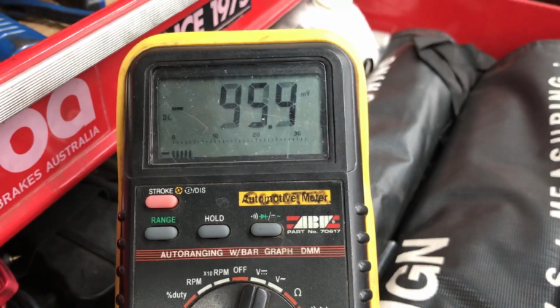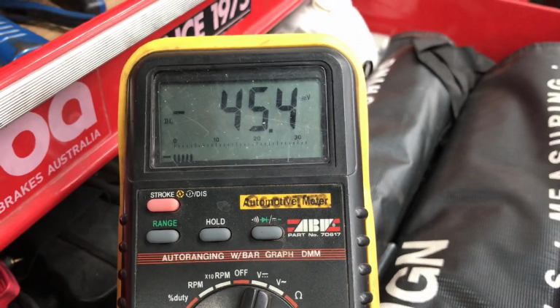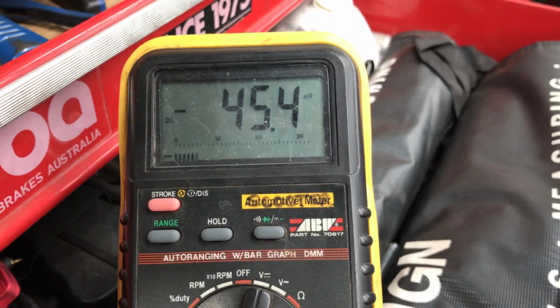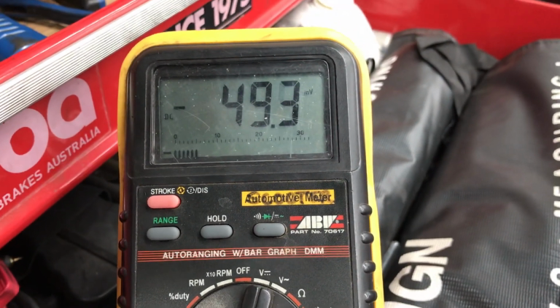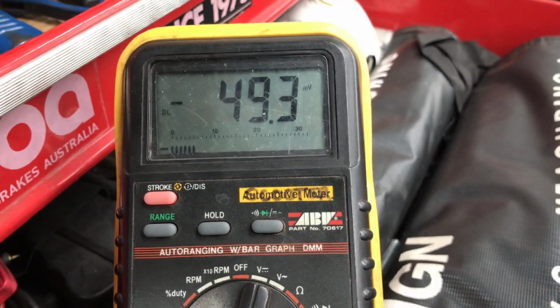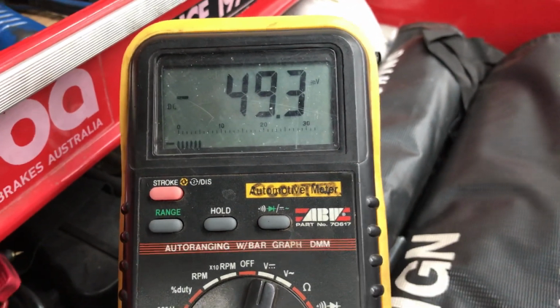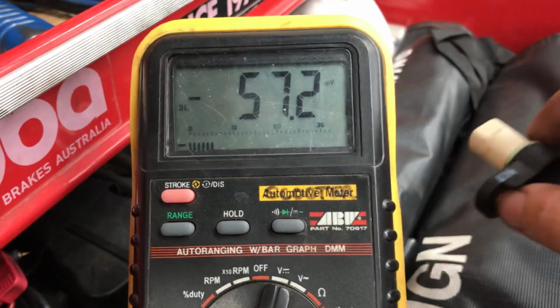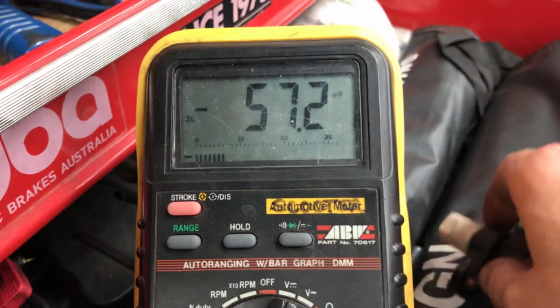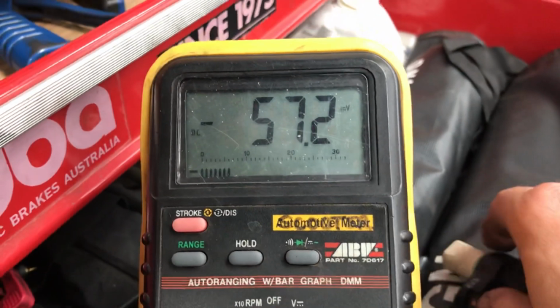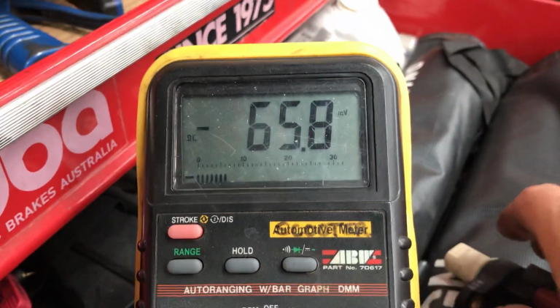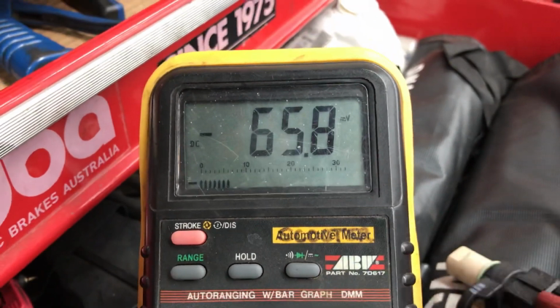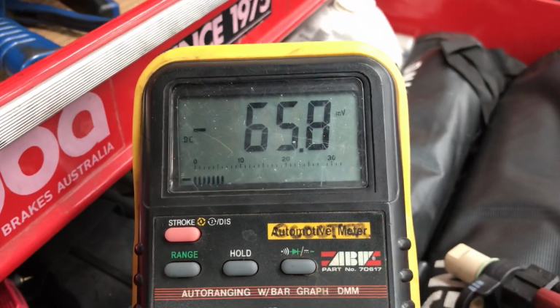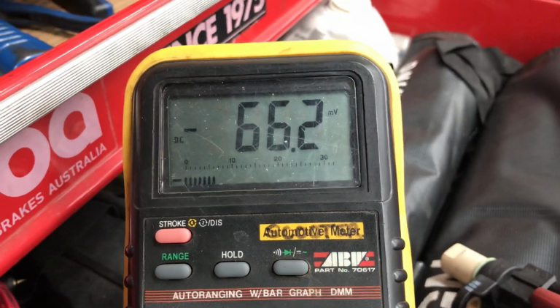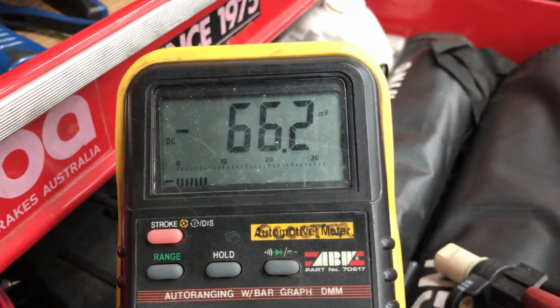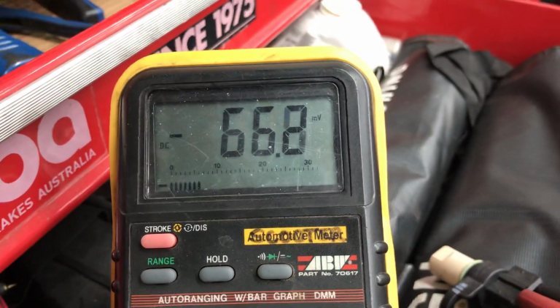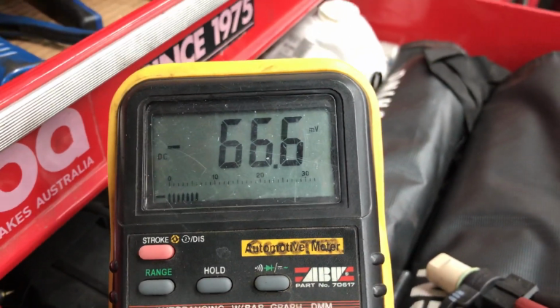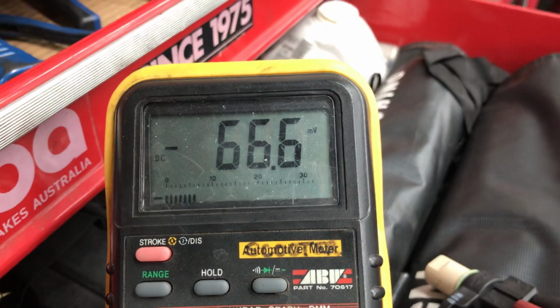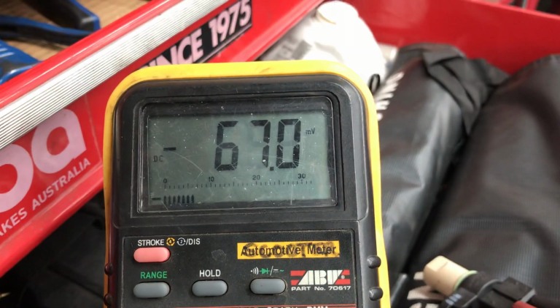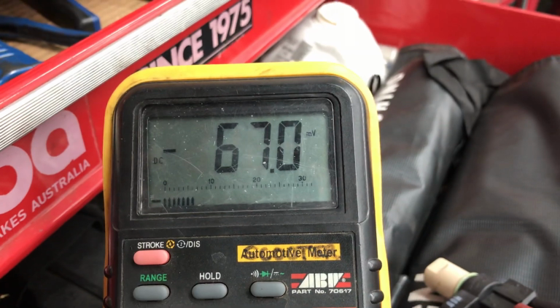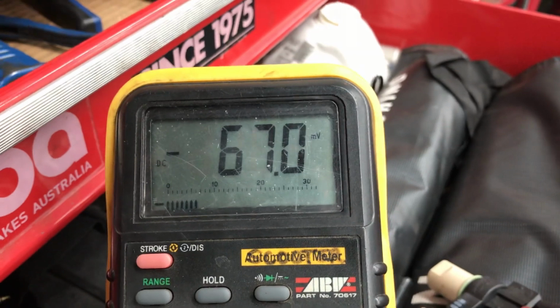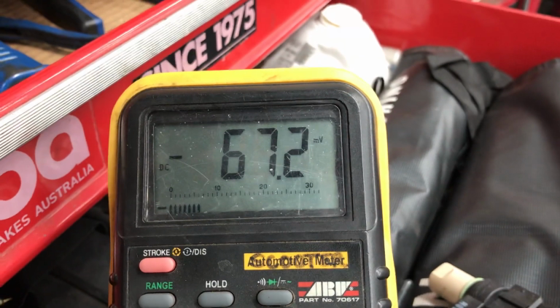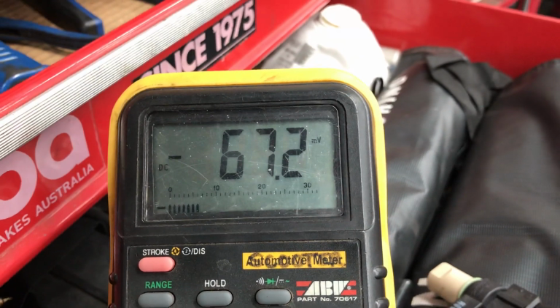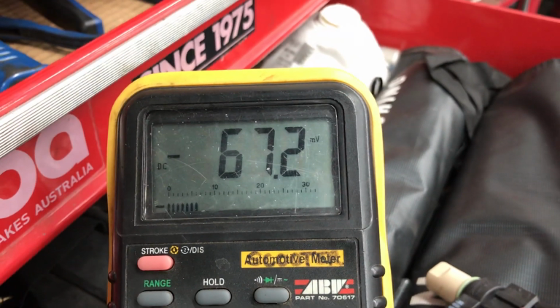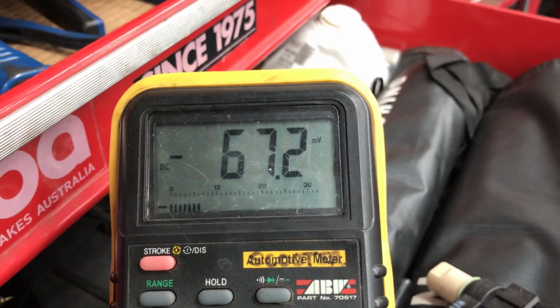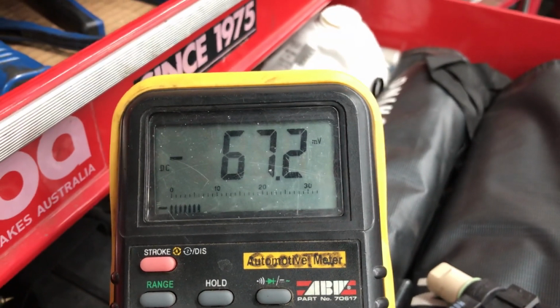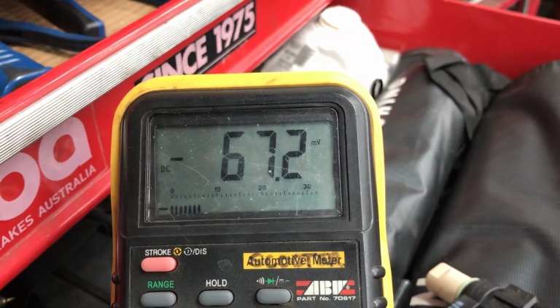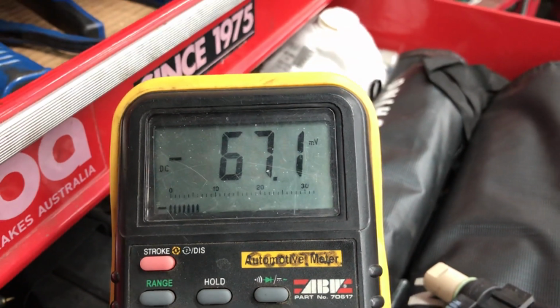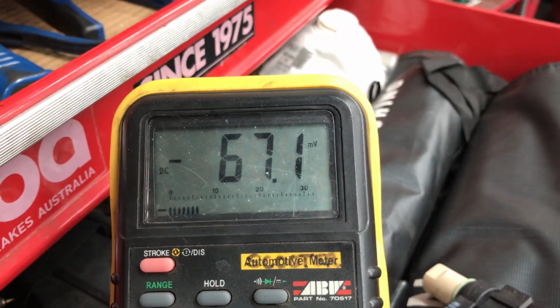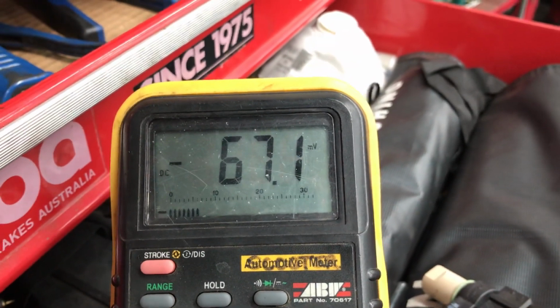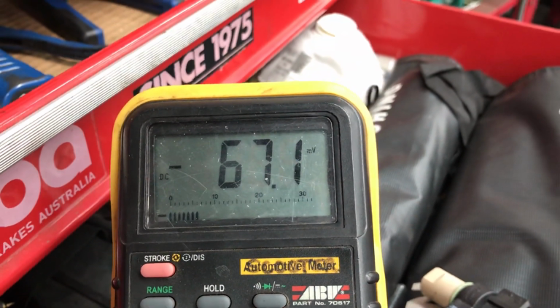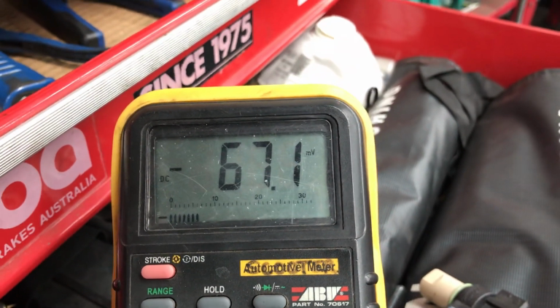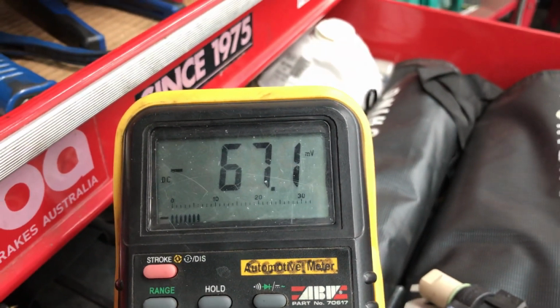Basically what we're doing there is generating voltage off the sensor, and that means the sensor is perfectly working.